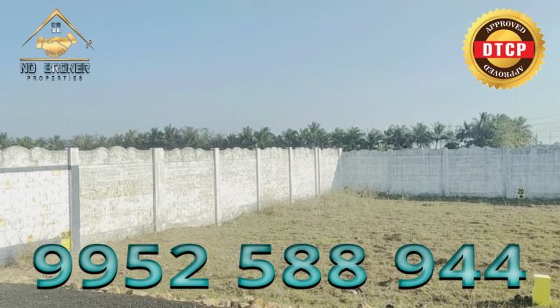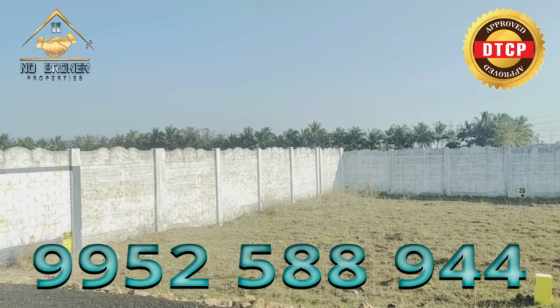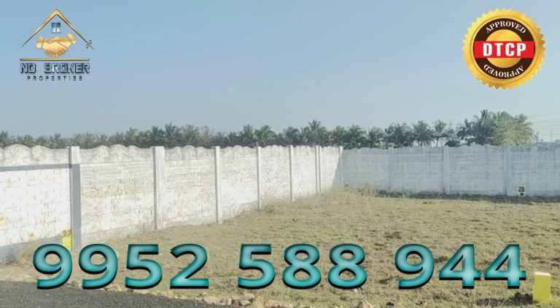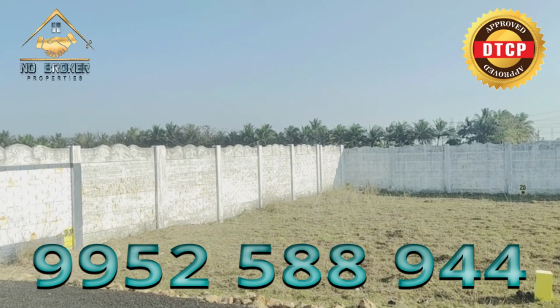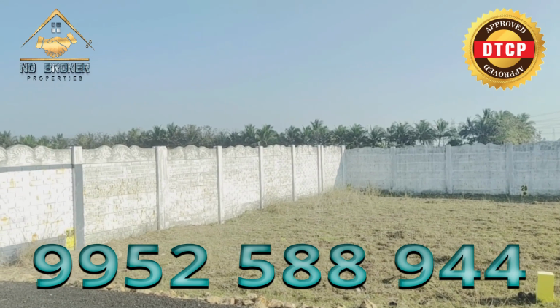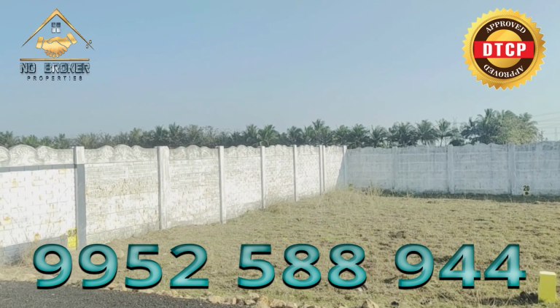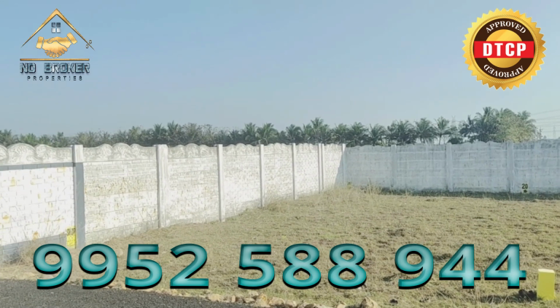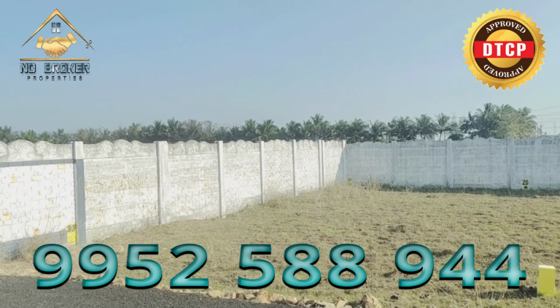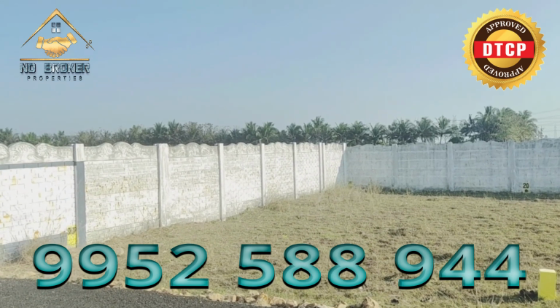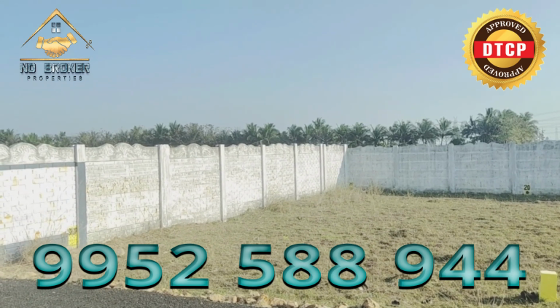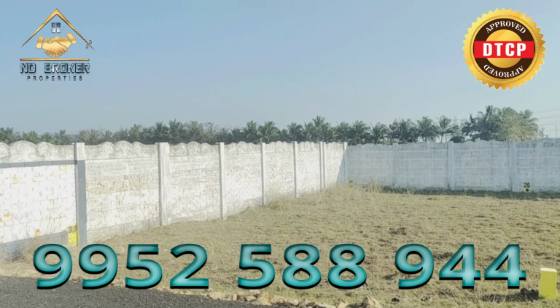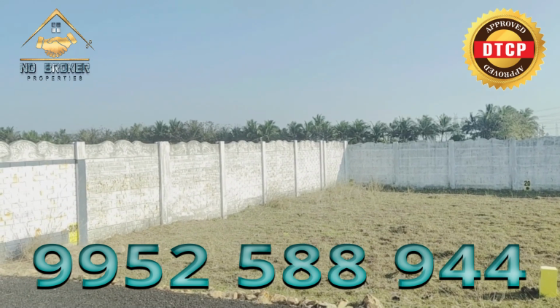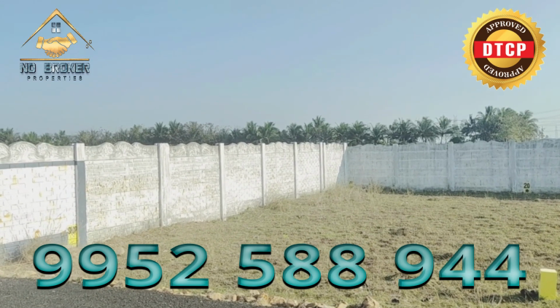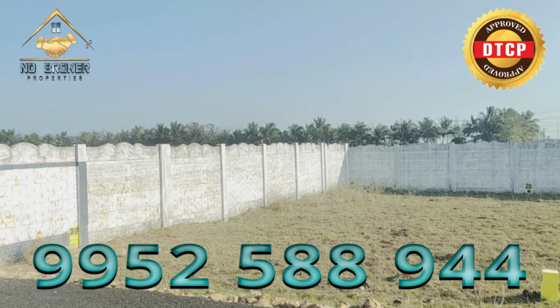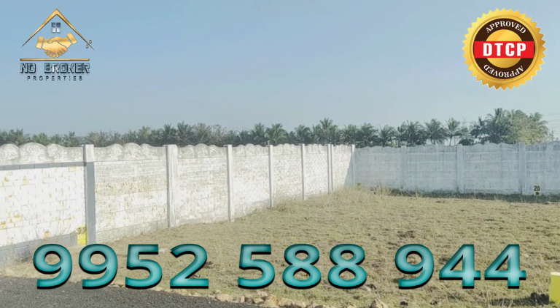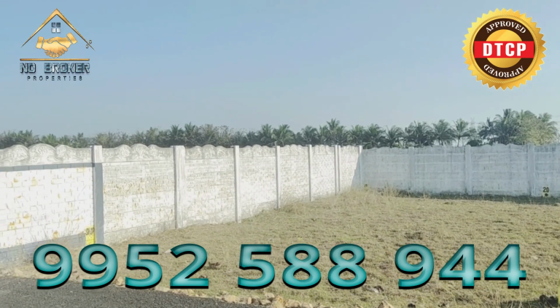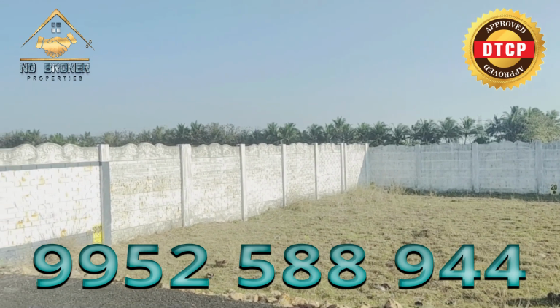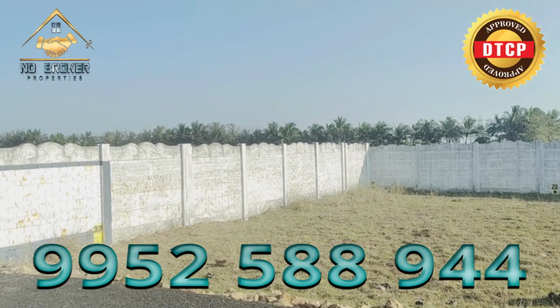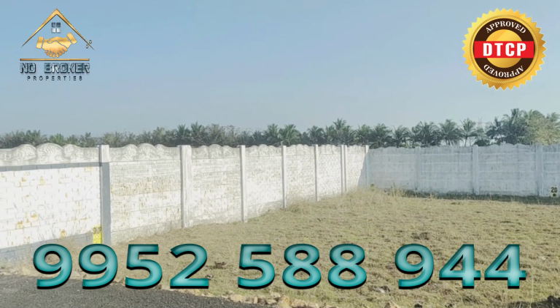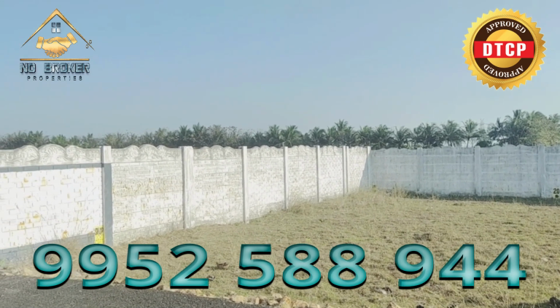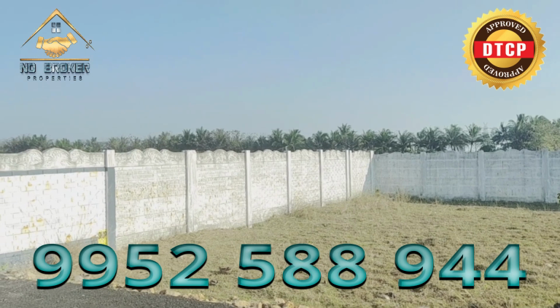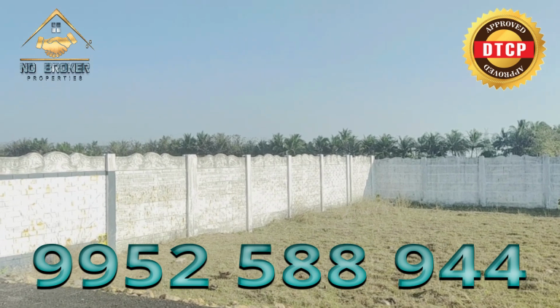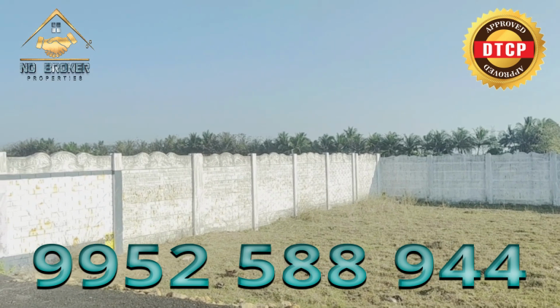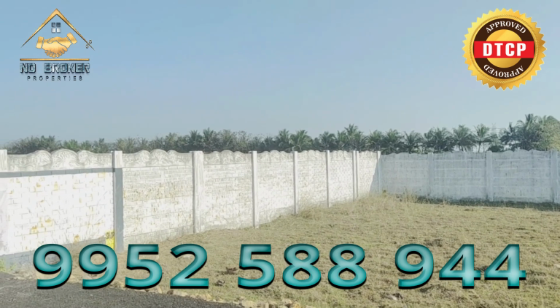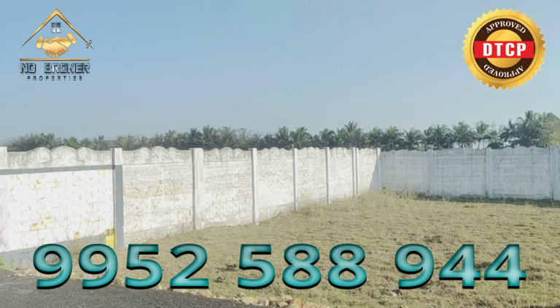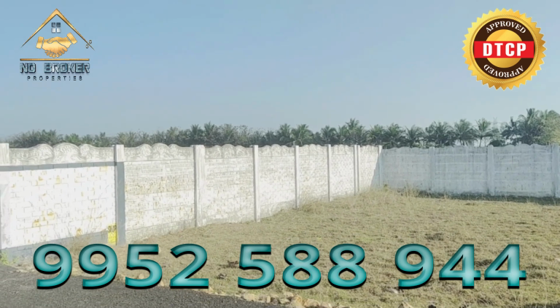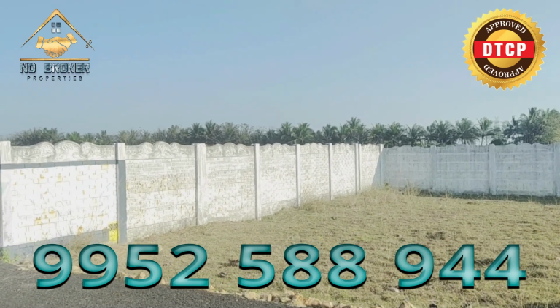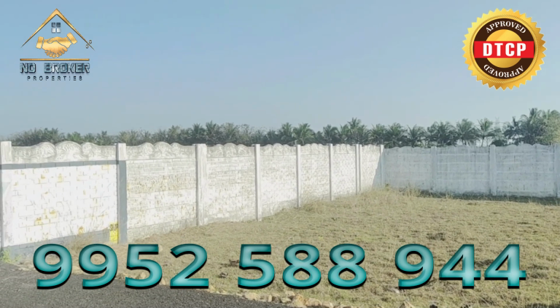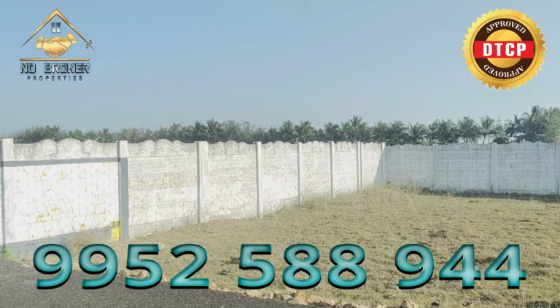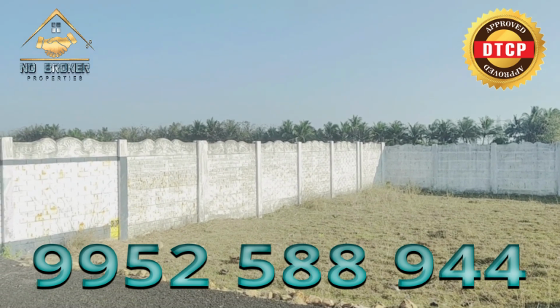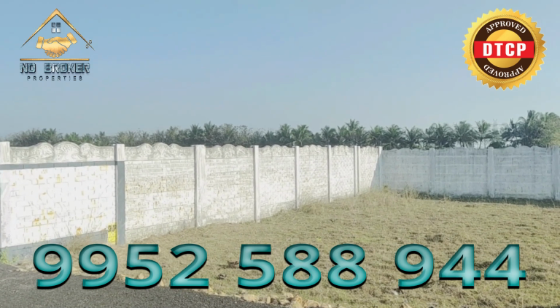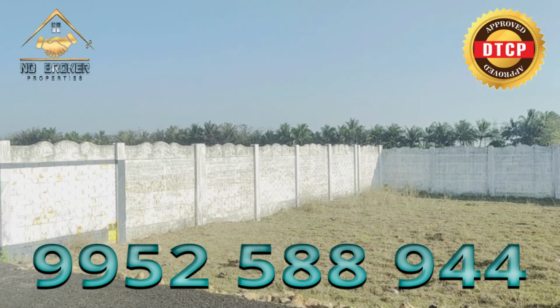Welcome to No Broker Properties. Here is where you can find this border in Gurdwantjurk Pandora, Madhuvannagar, Sendhamil.